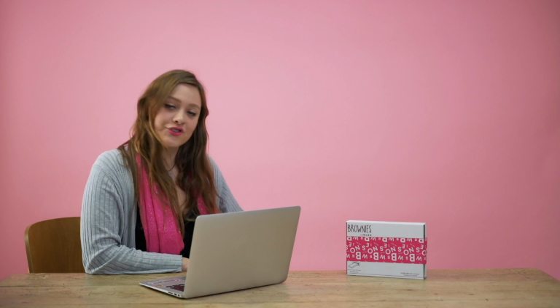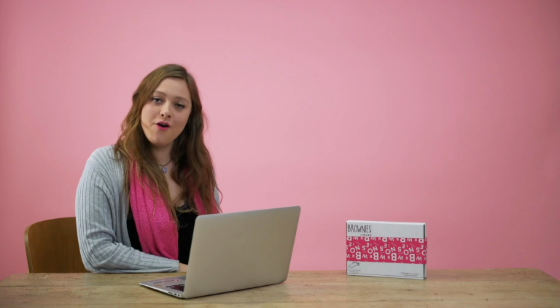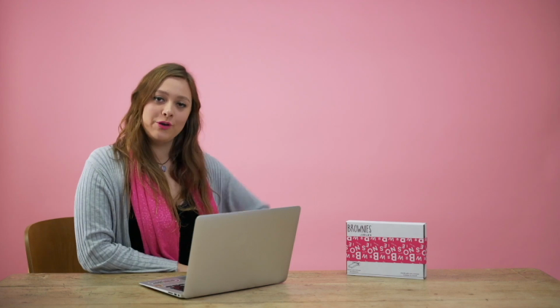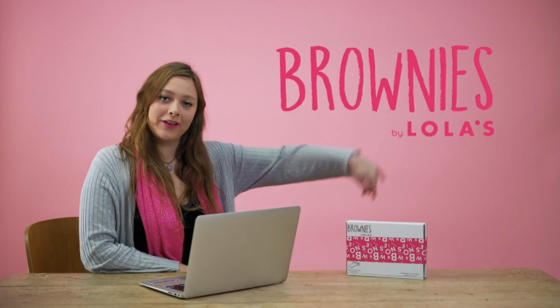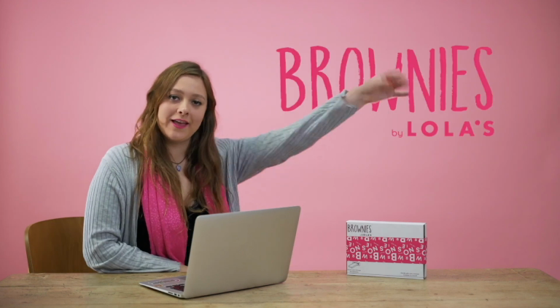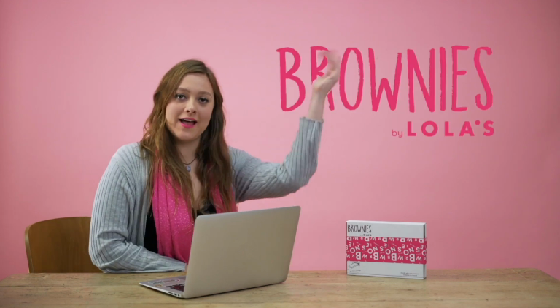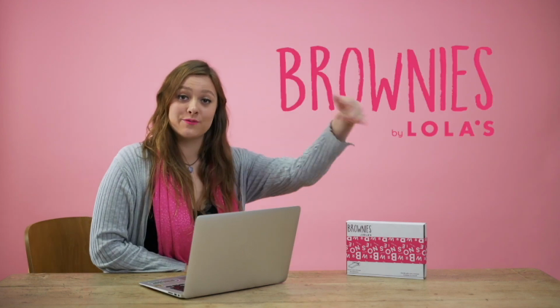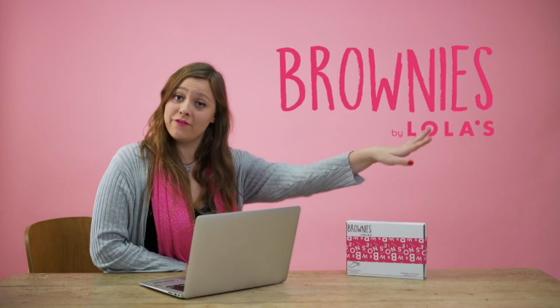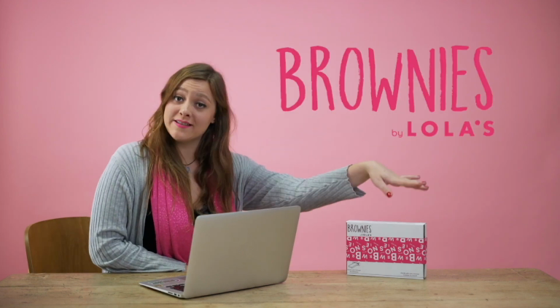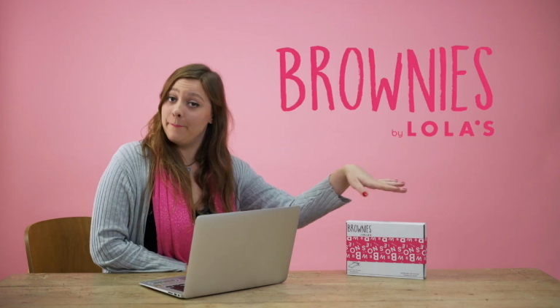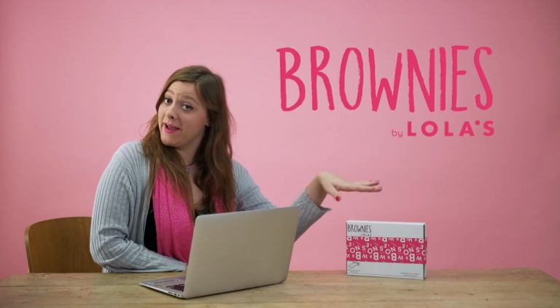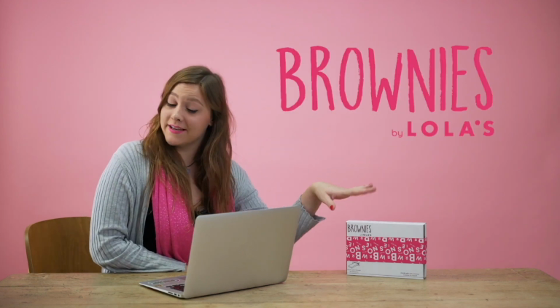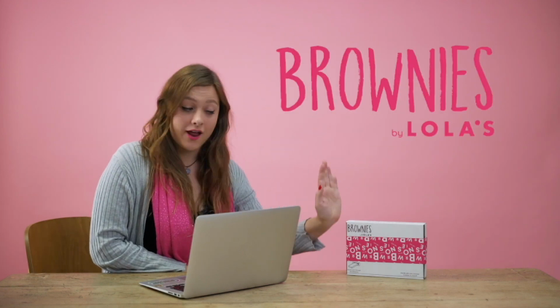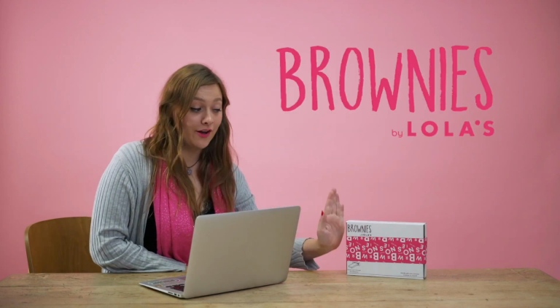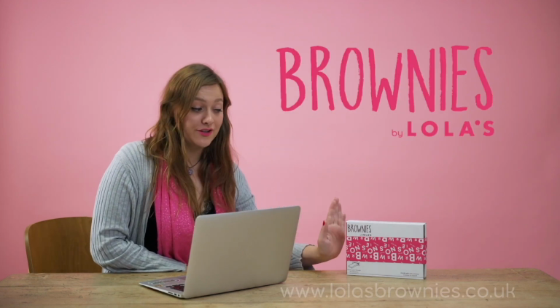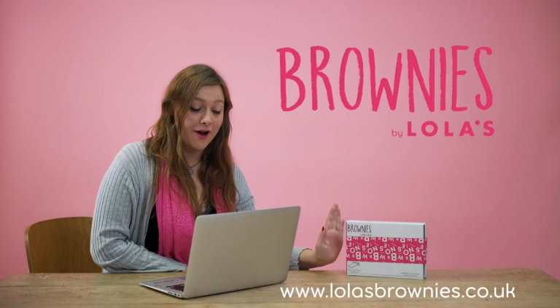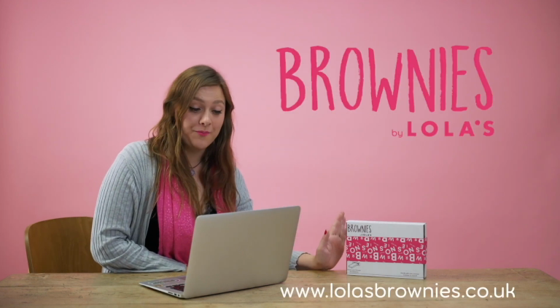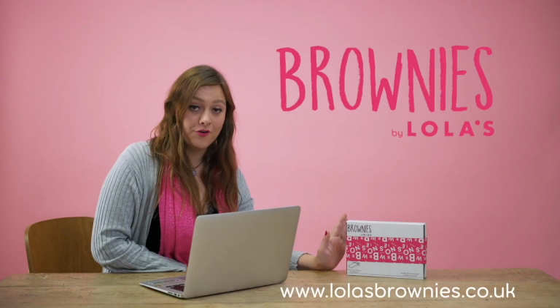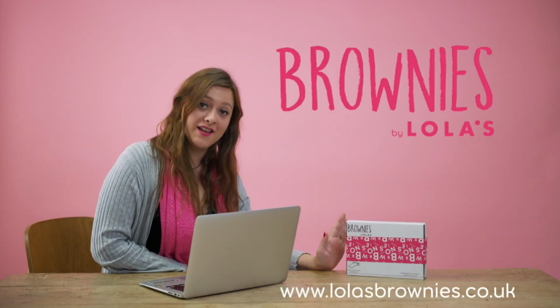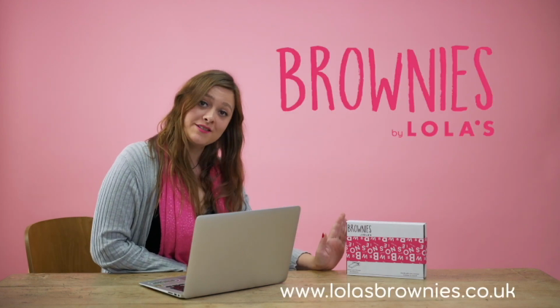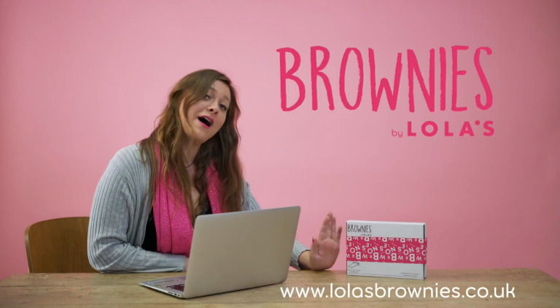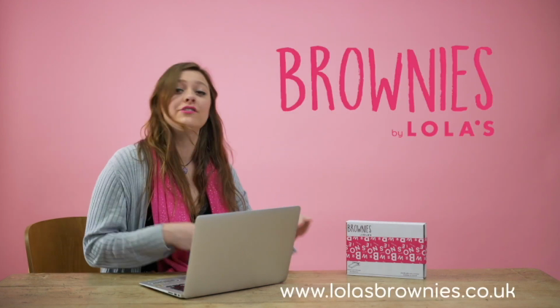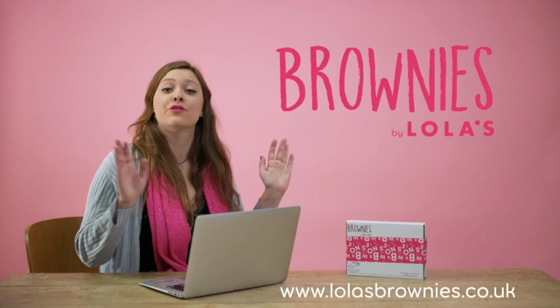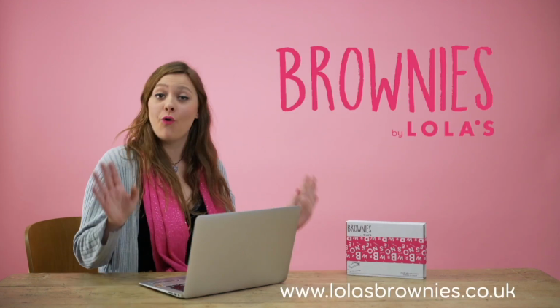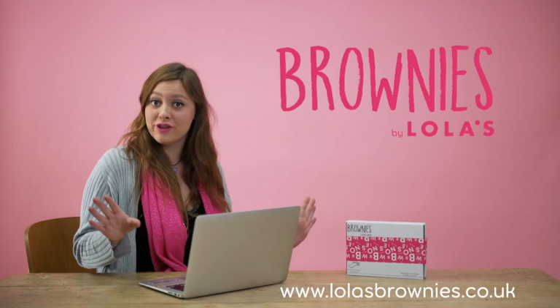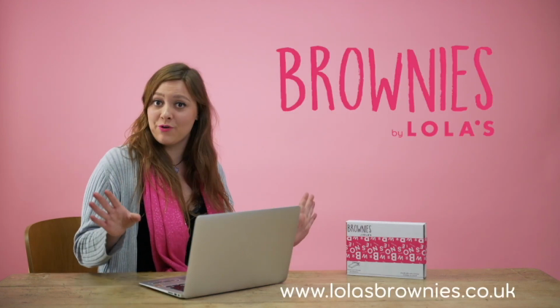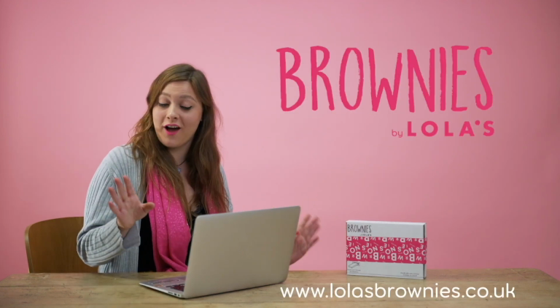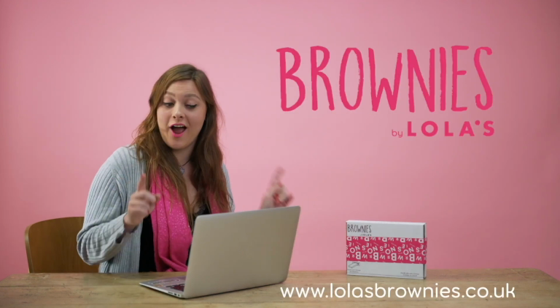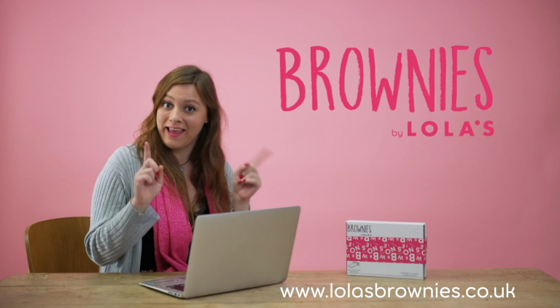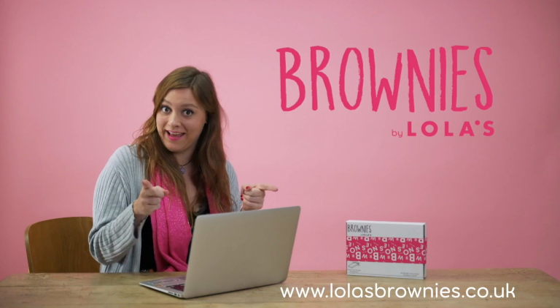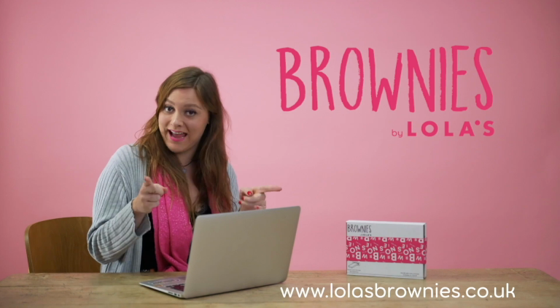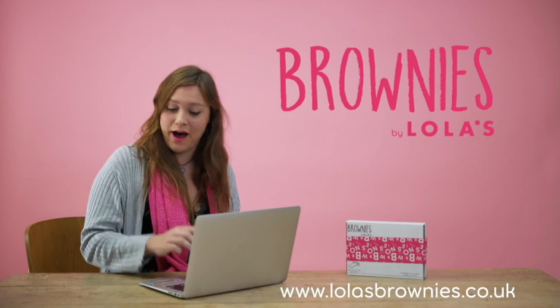So you want to get your hands on one of these amazing Lola's brownie boxes? Well you can order them online — here's how.